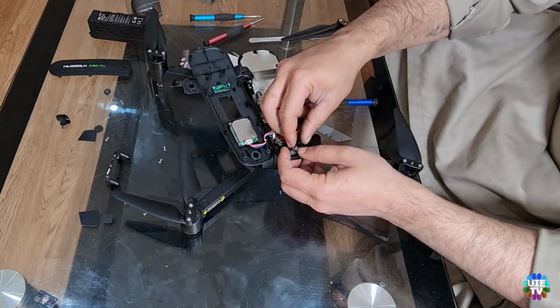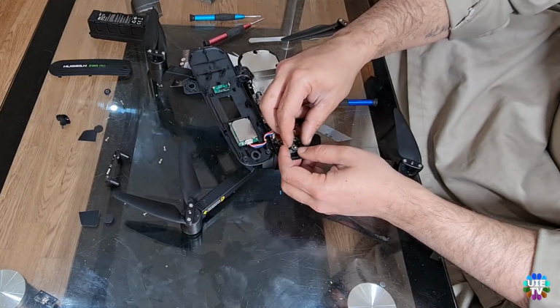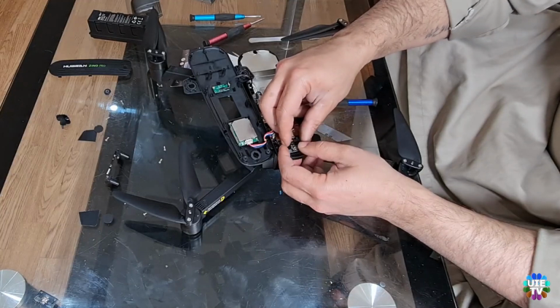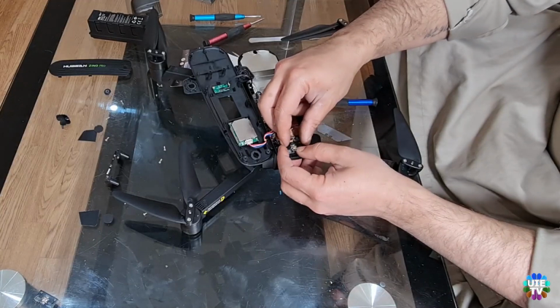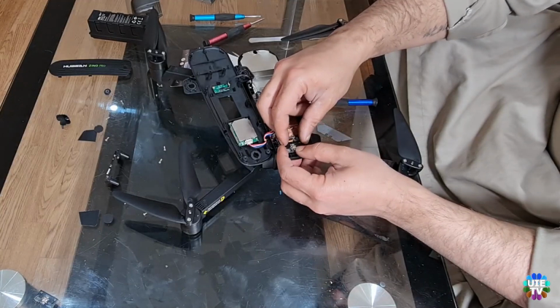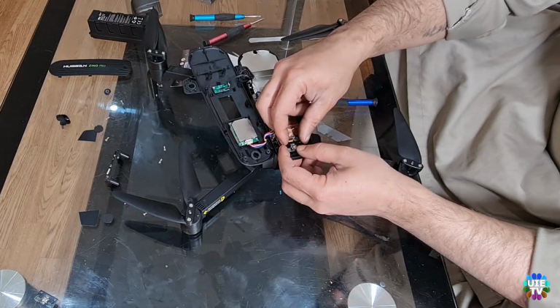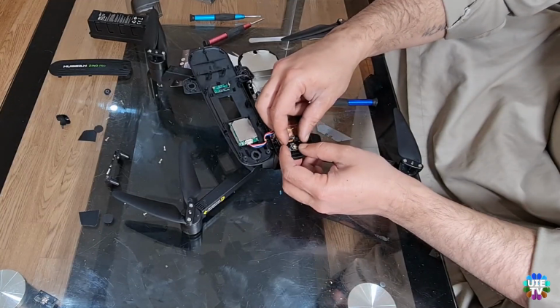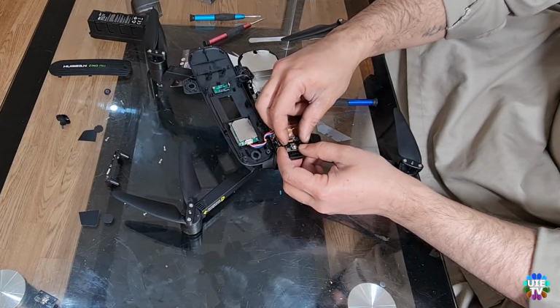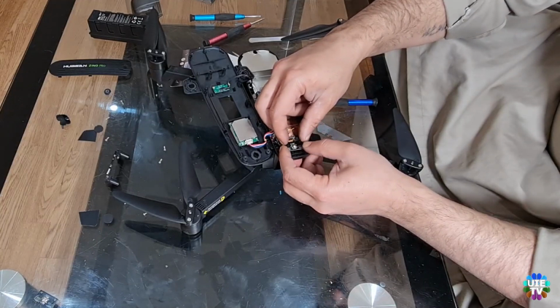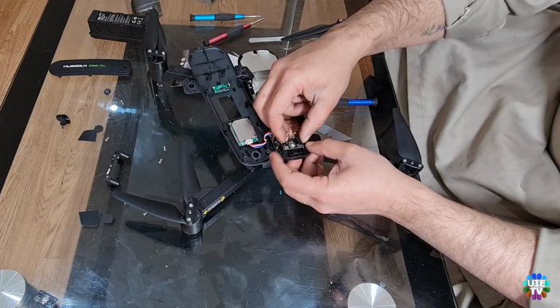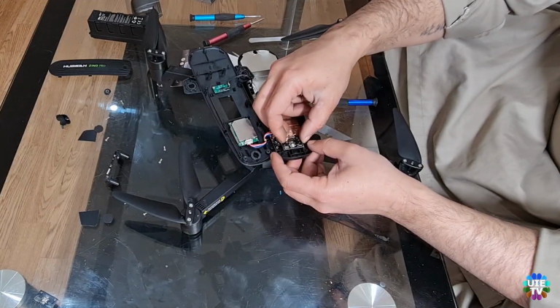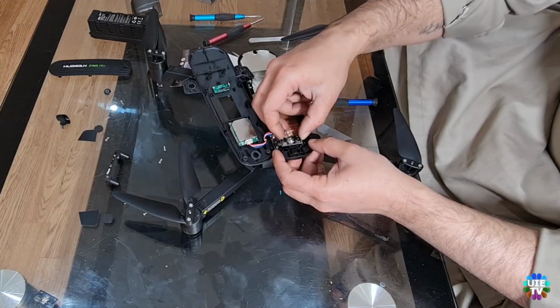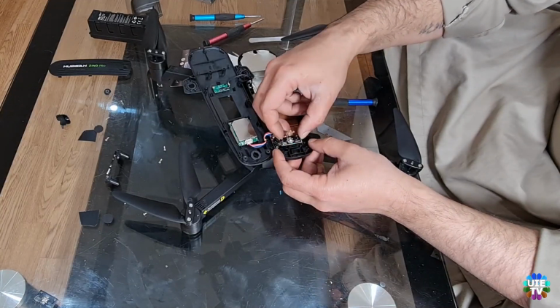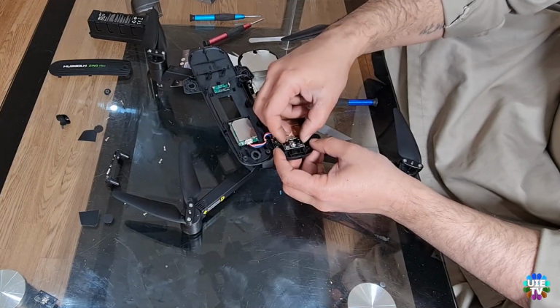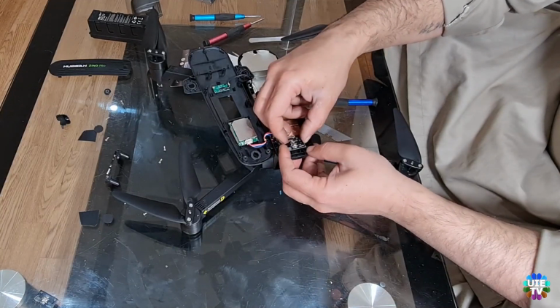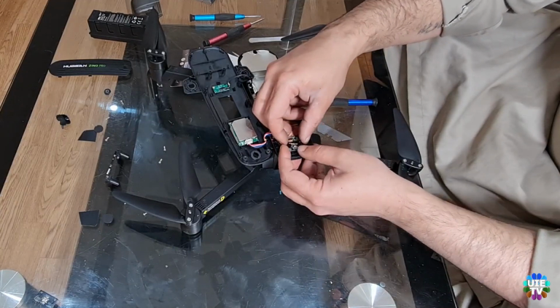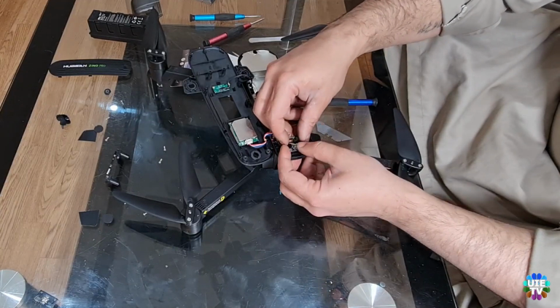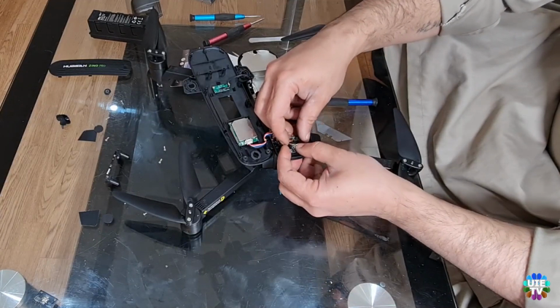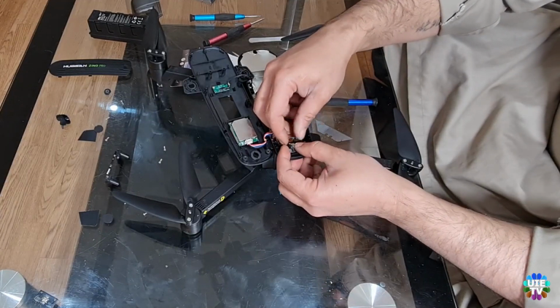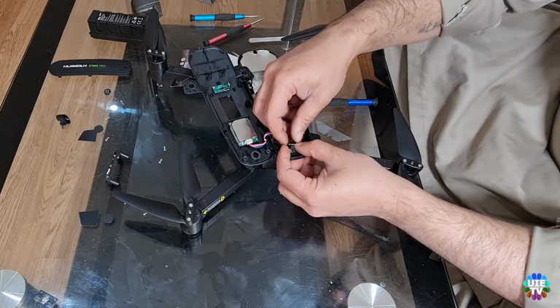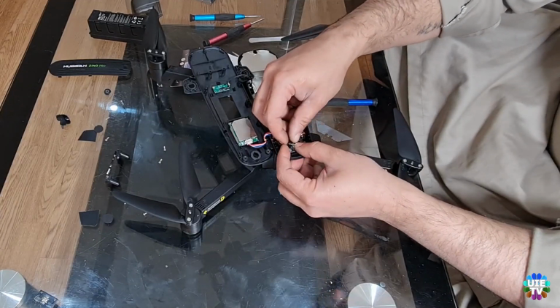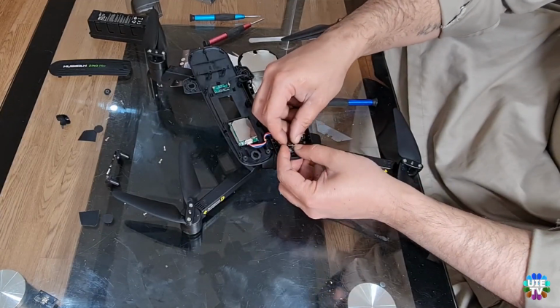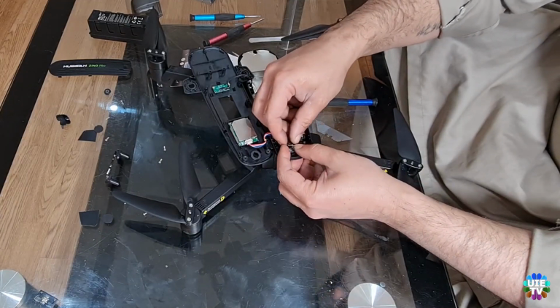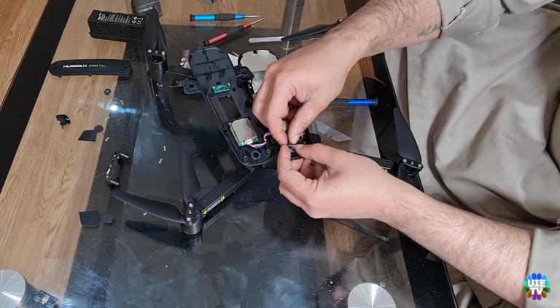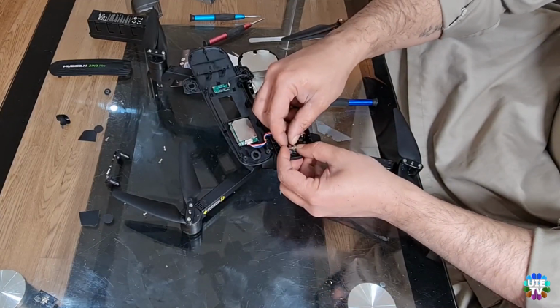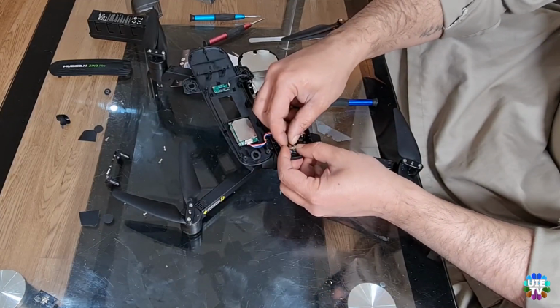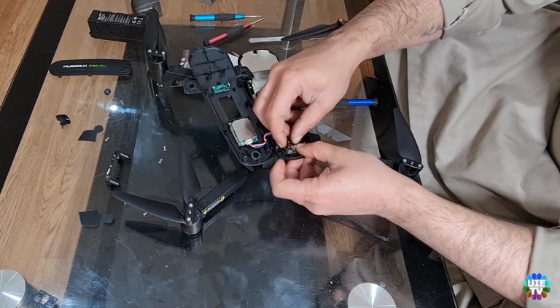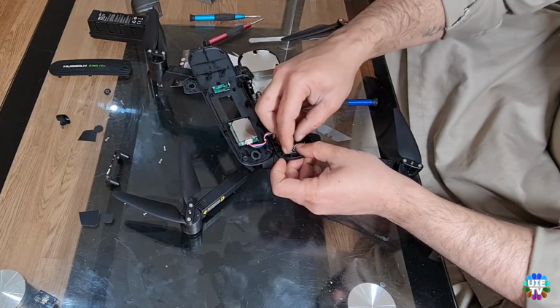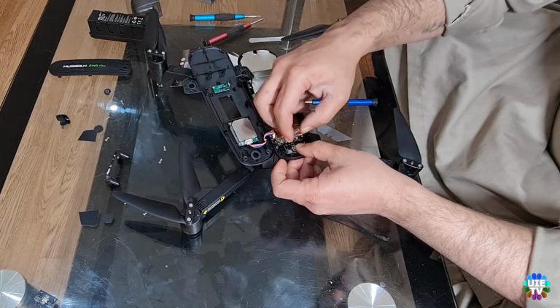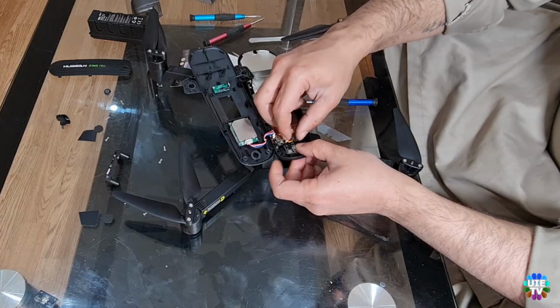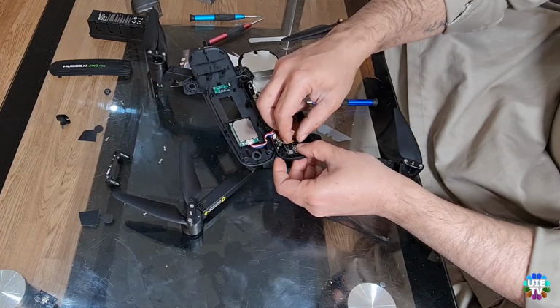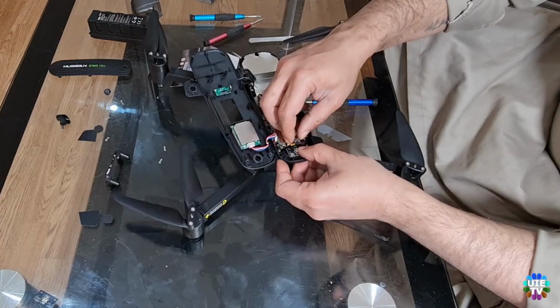Place the new power button module in its place, then put the two screws back to hold it properly as shown.